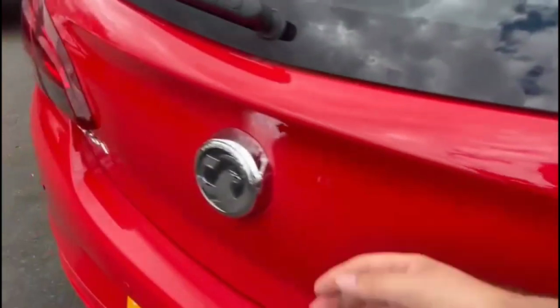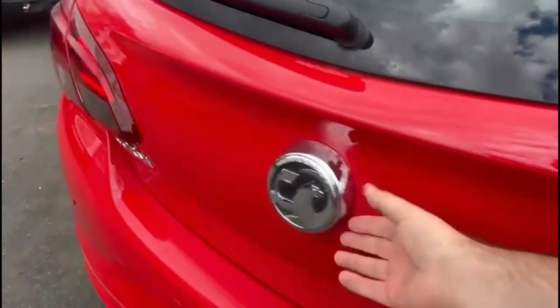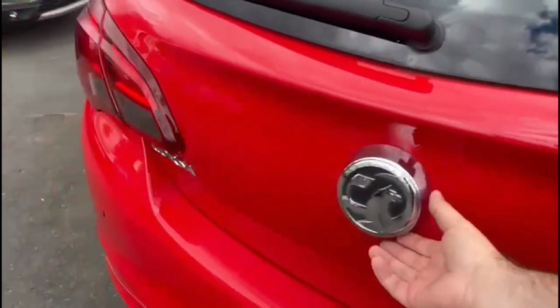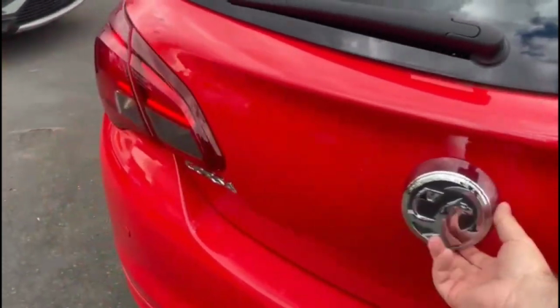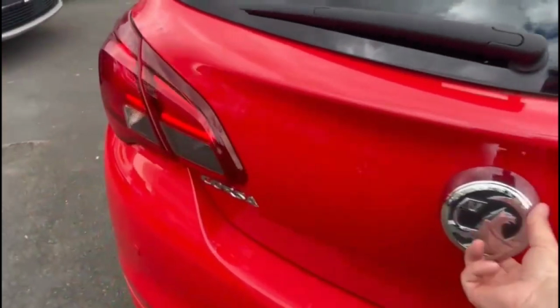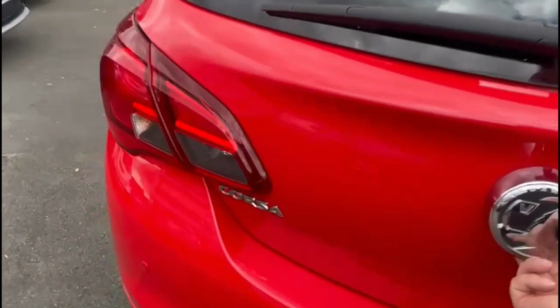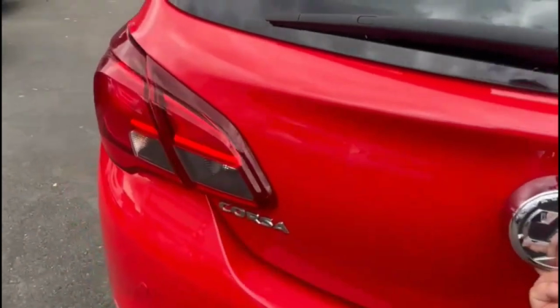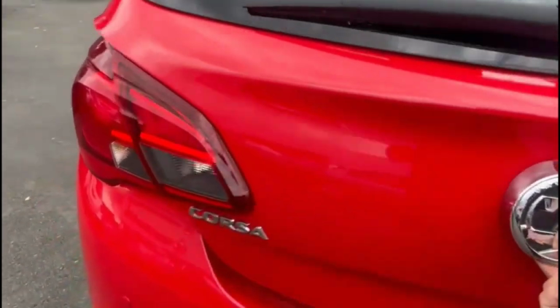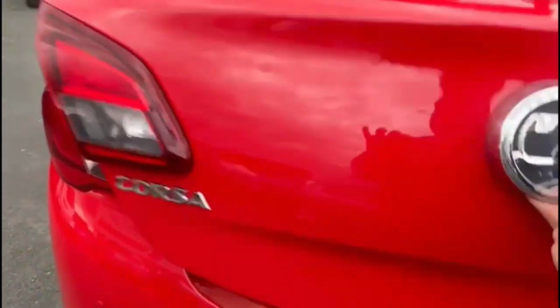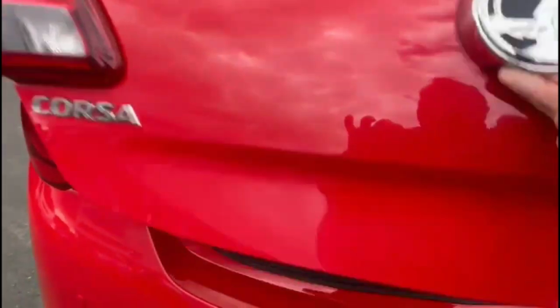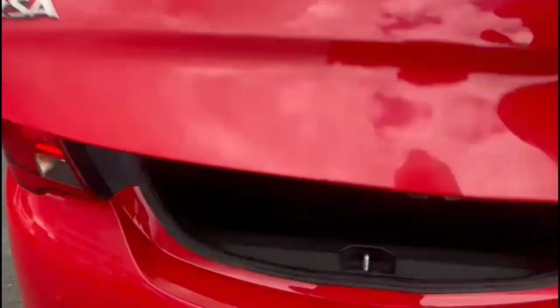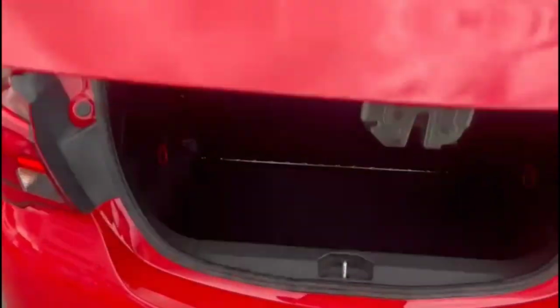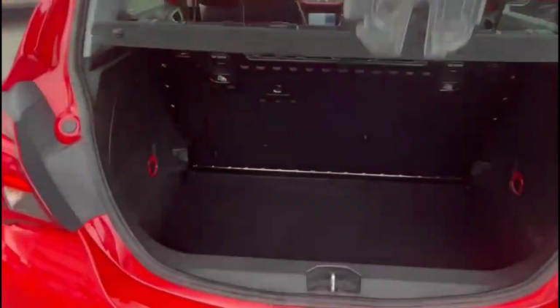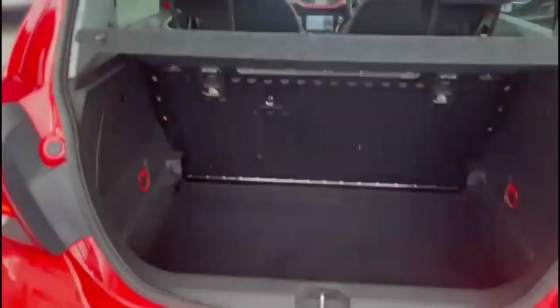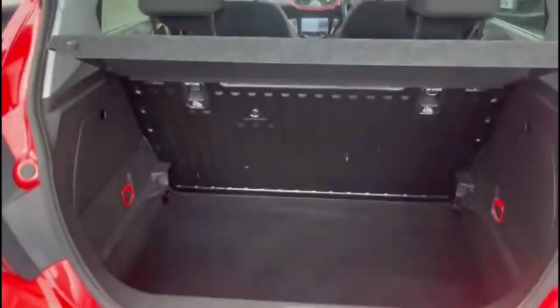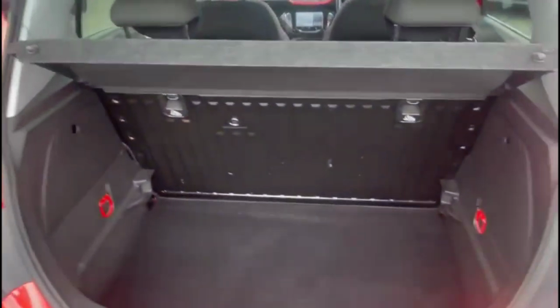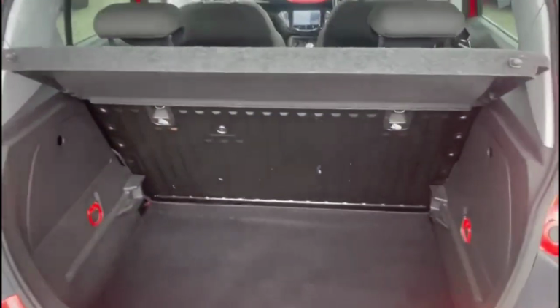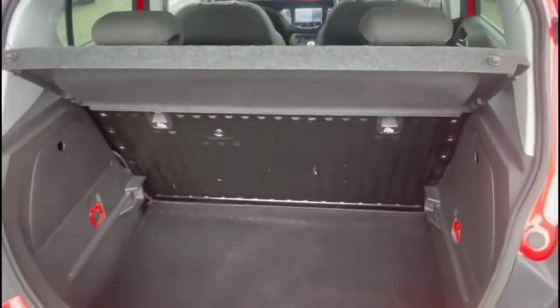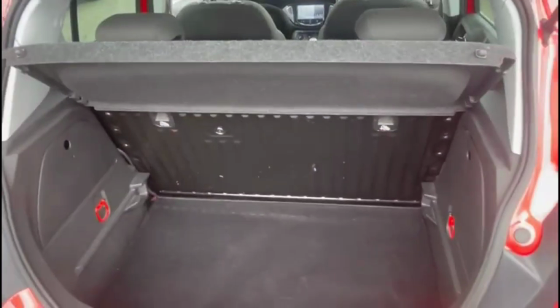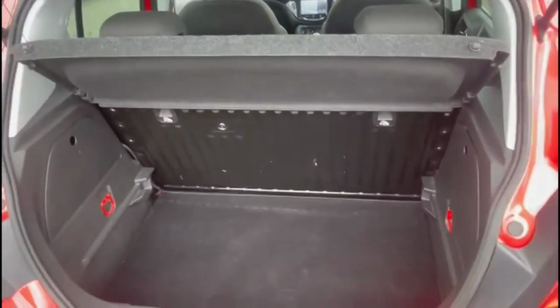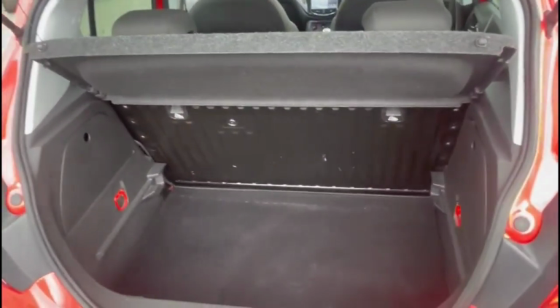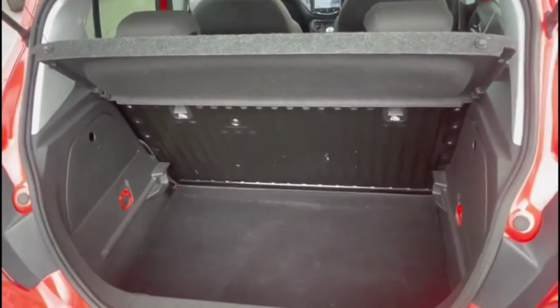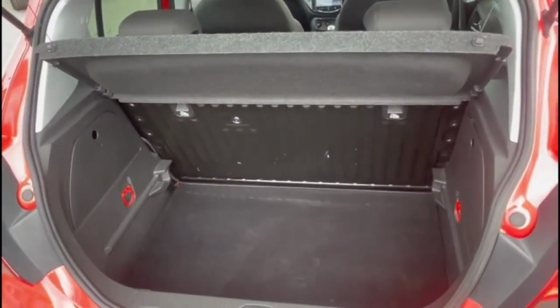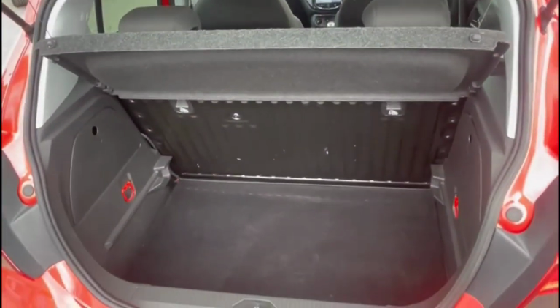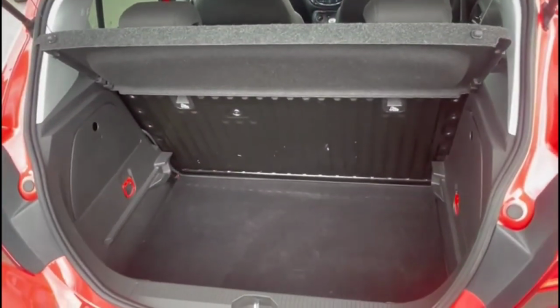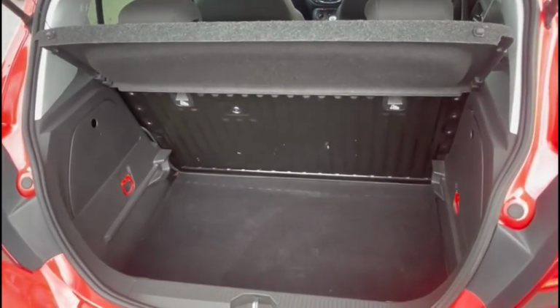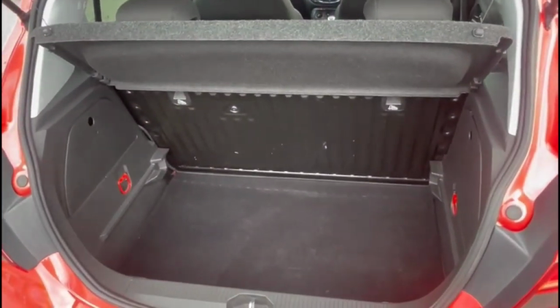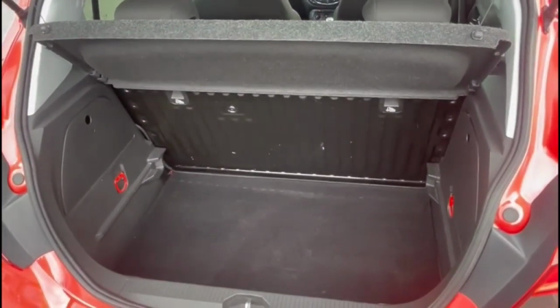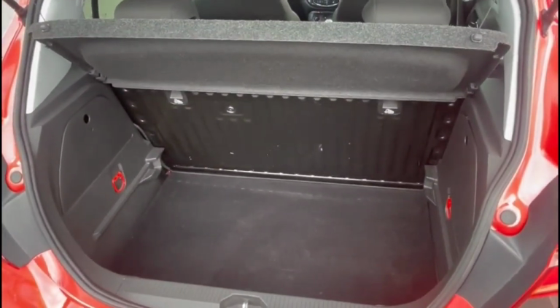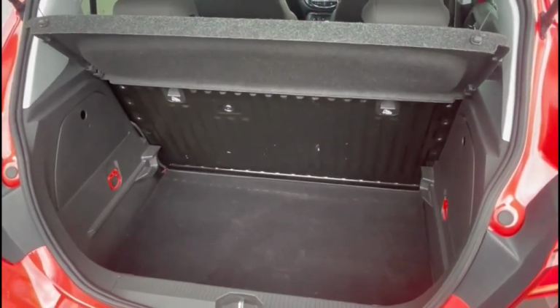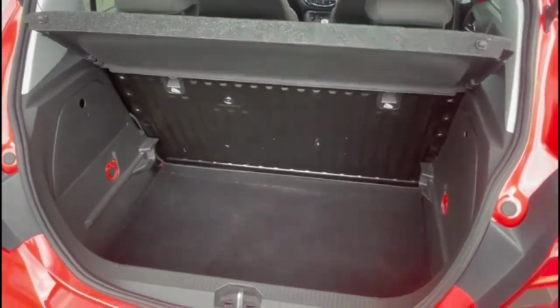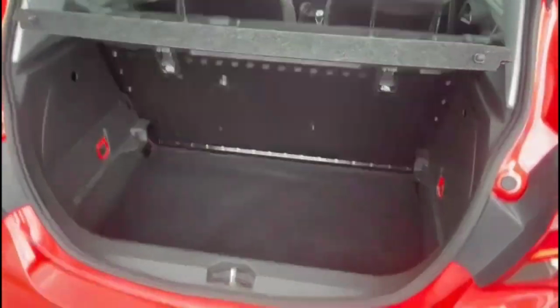And as we open the tailgate, a spacious boot with folding rear seats and top tether fixings.